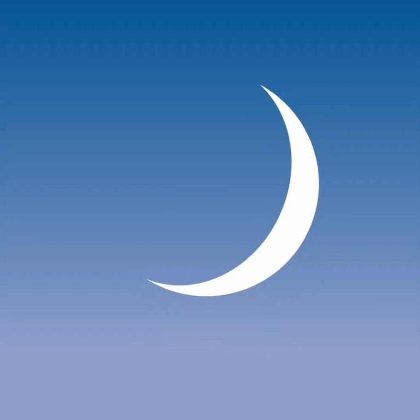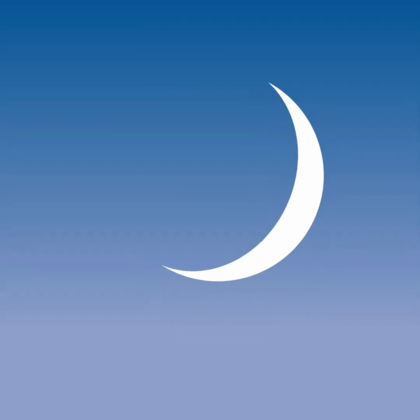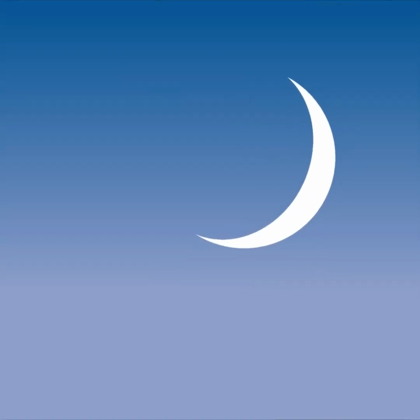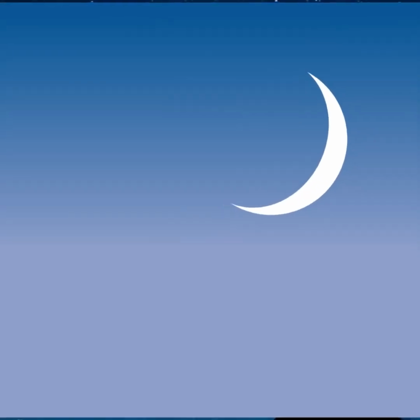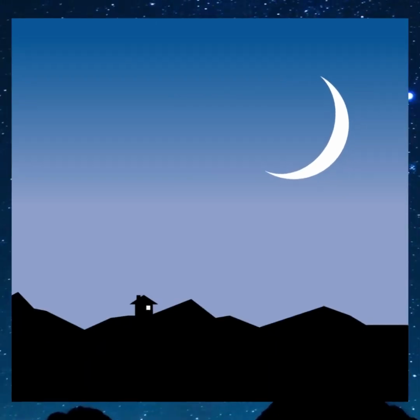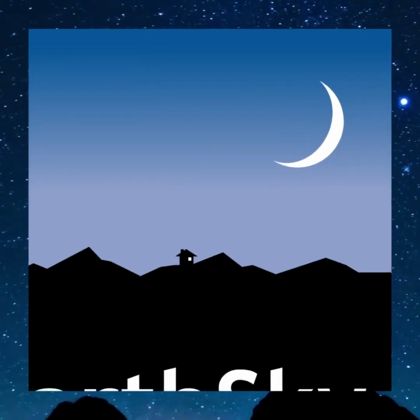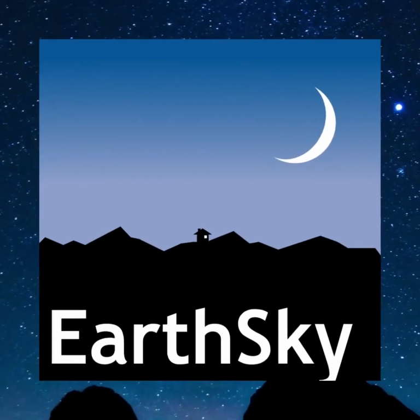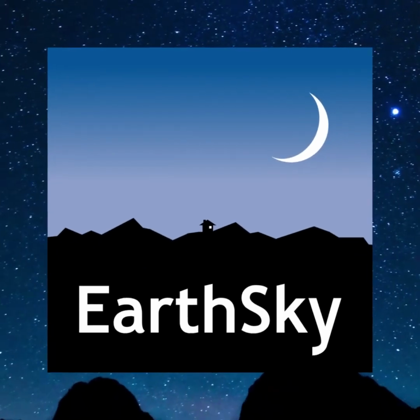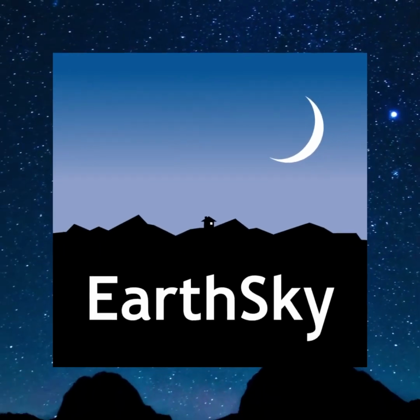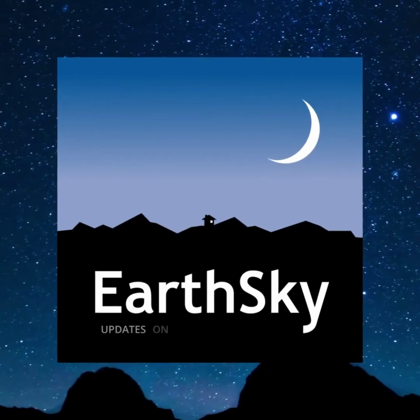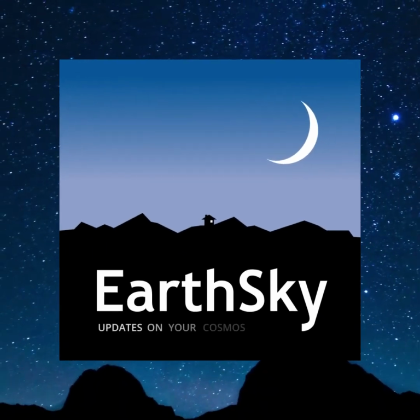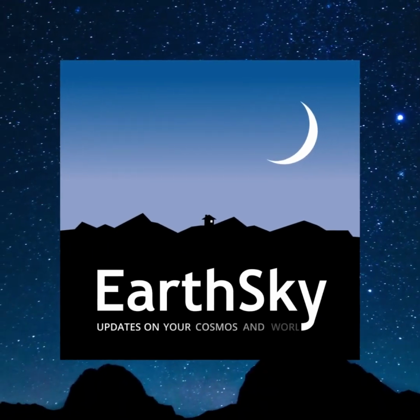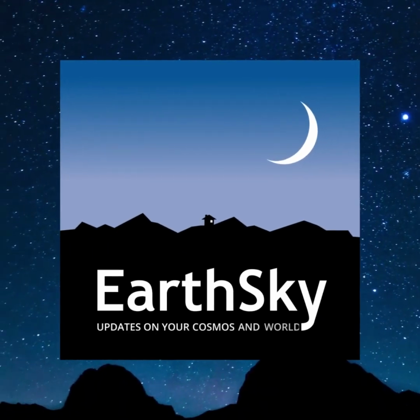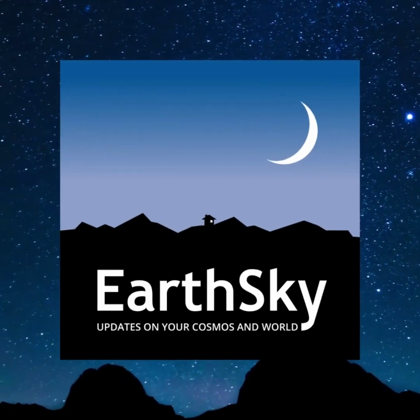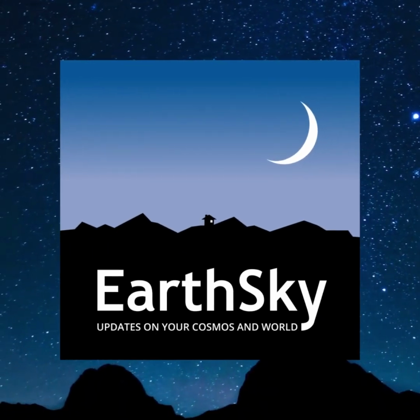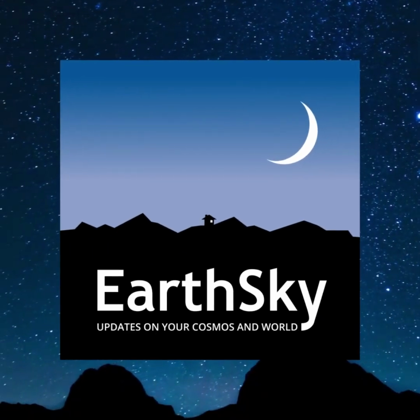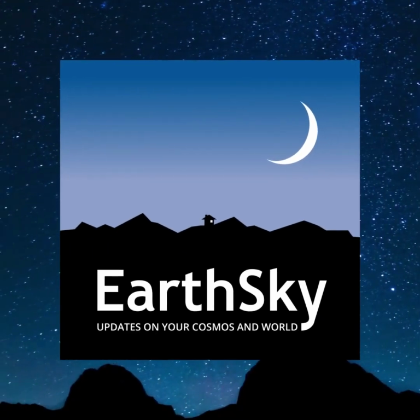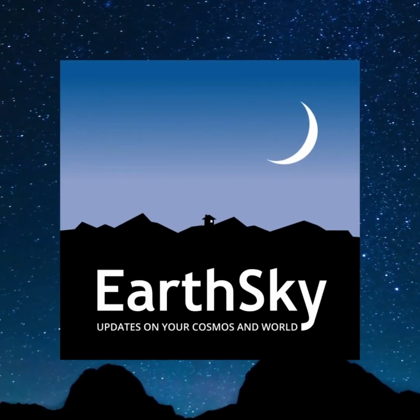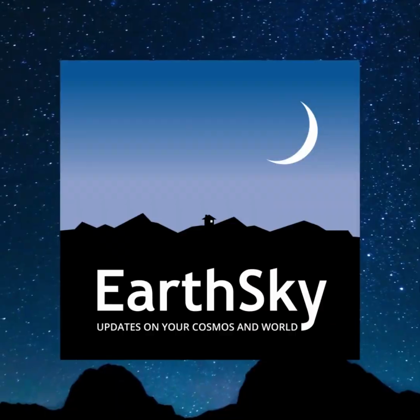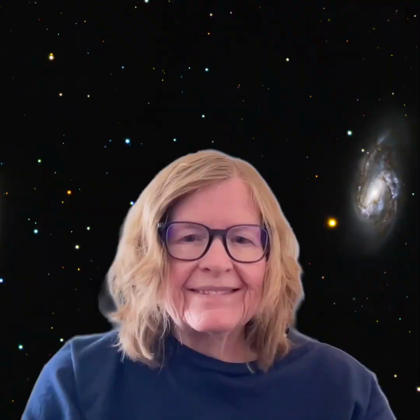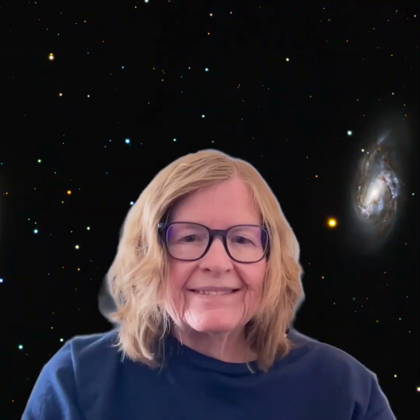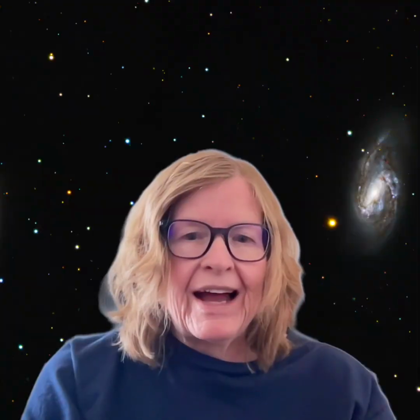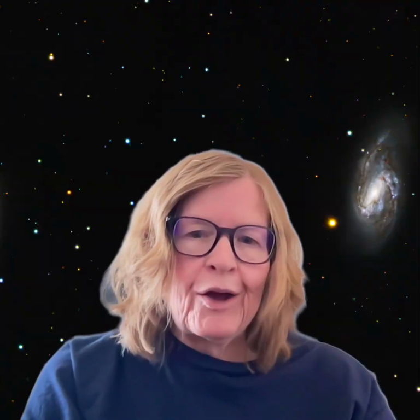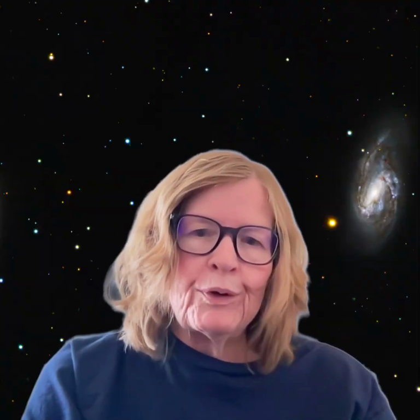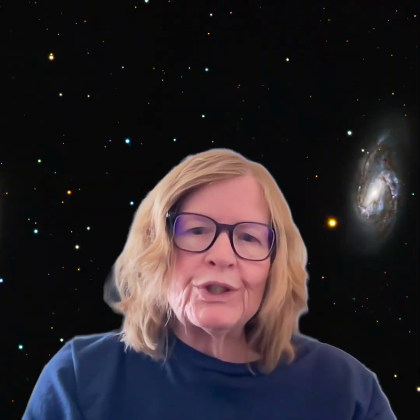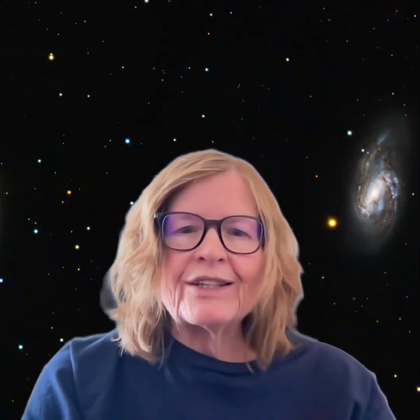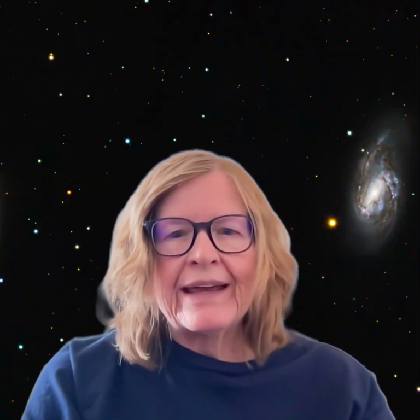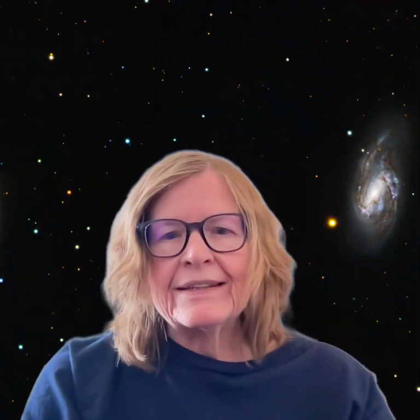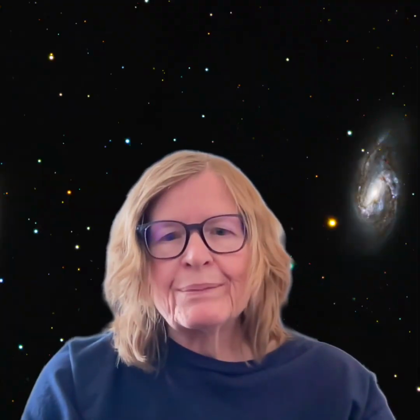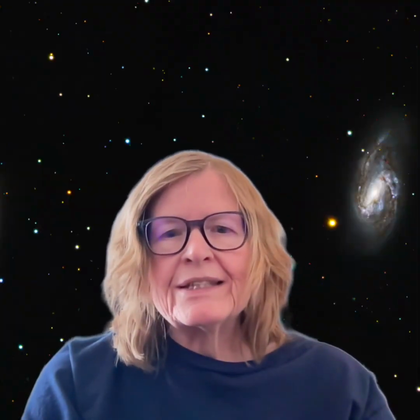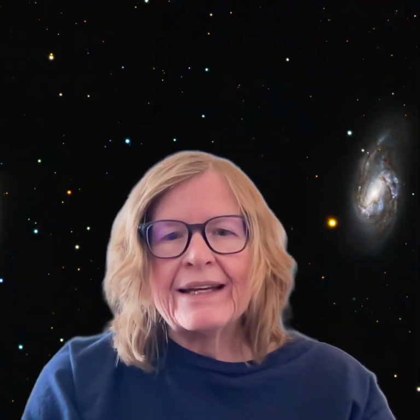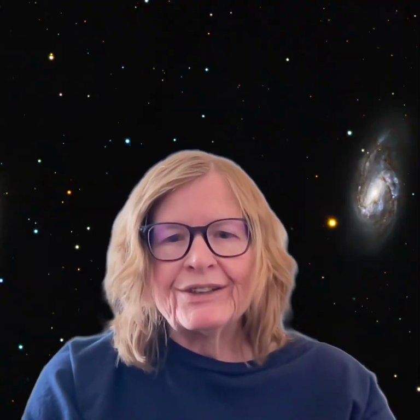Please like, subscribe, and share so you don't miss any upcoming night sky events. I hope you enjoy stargazing as much as I do.